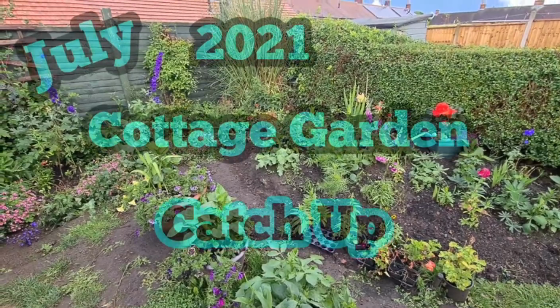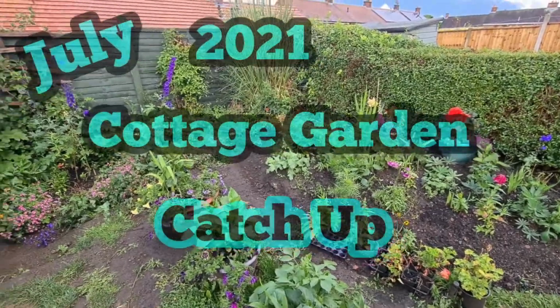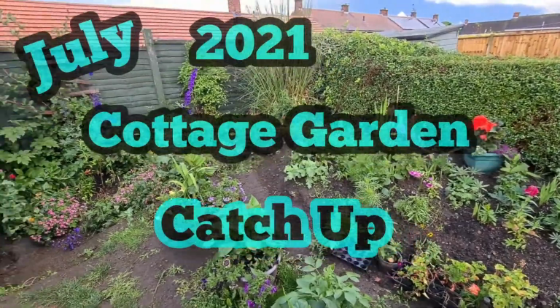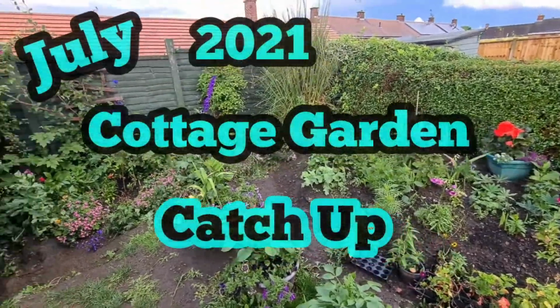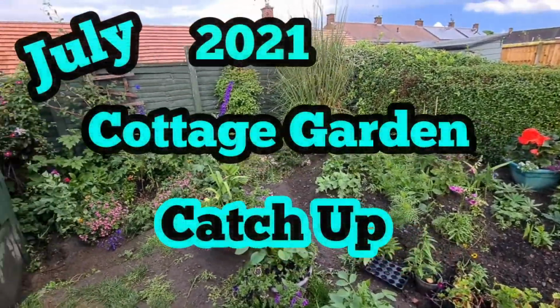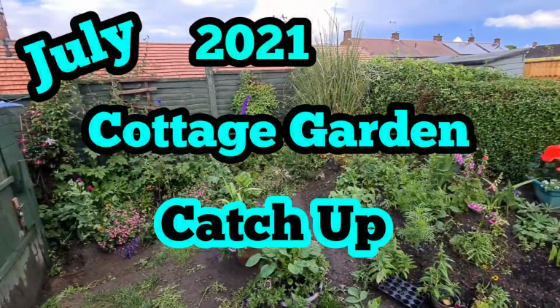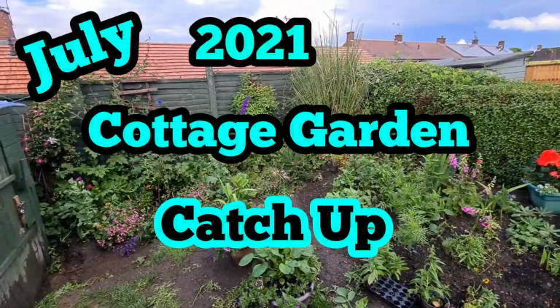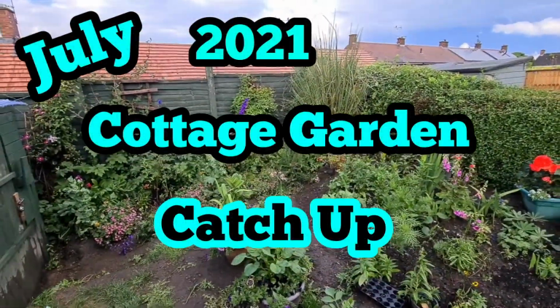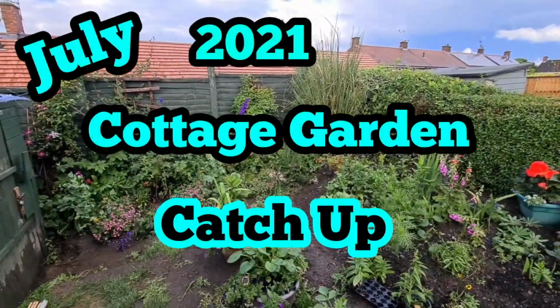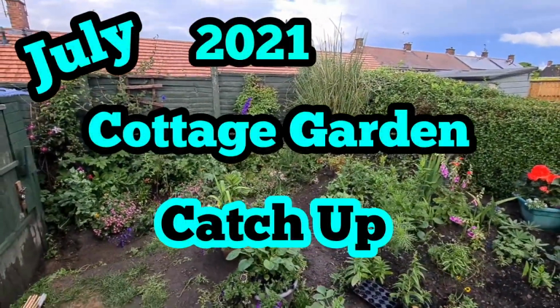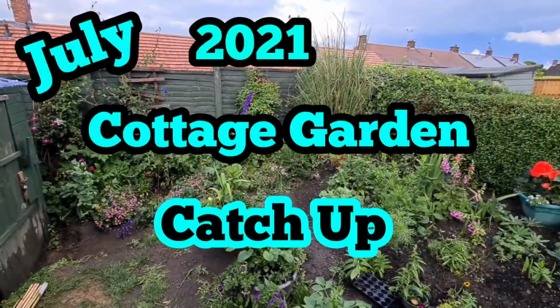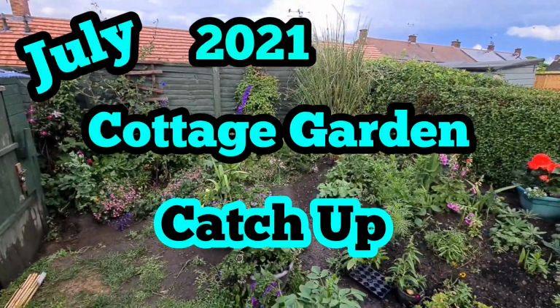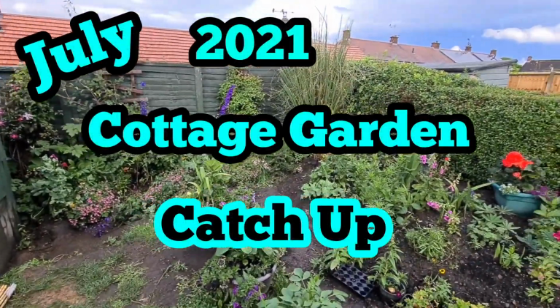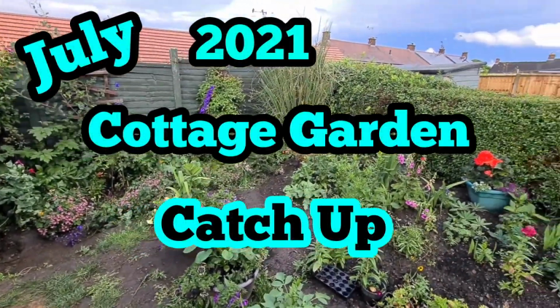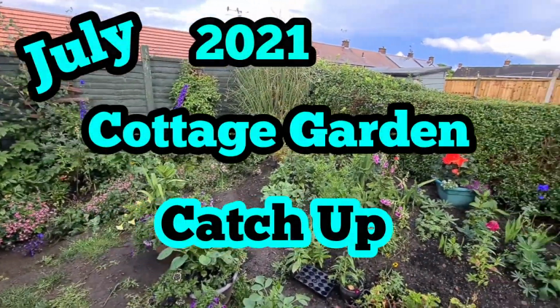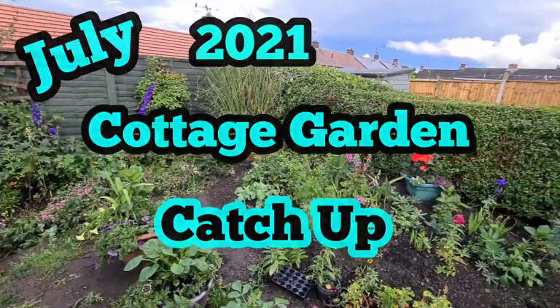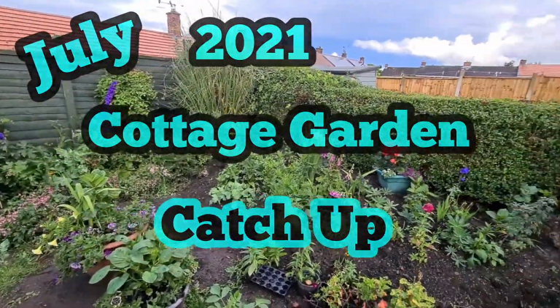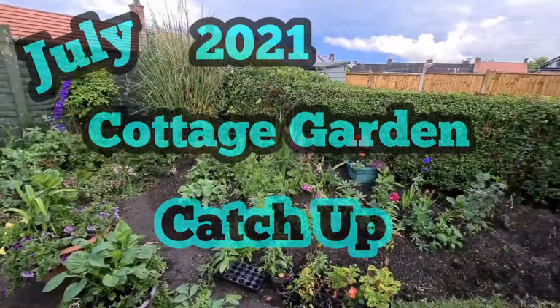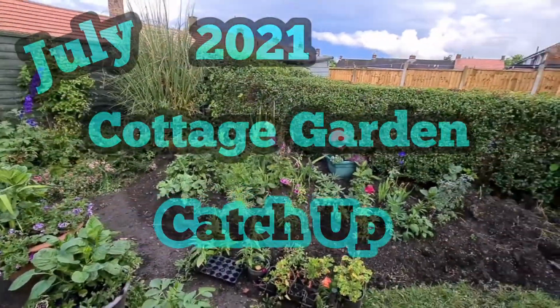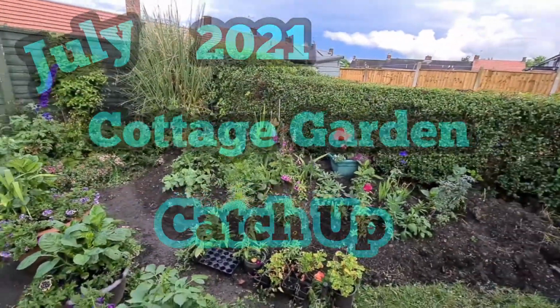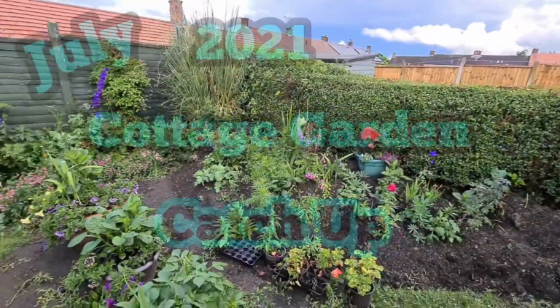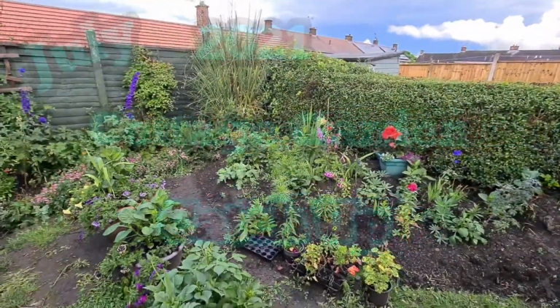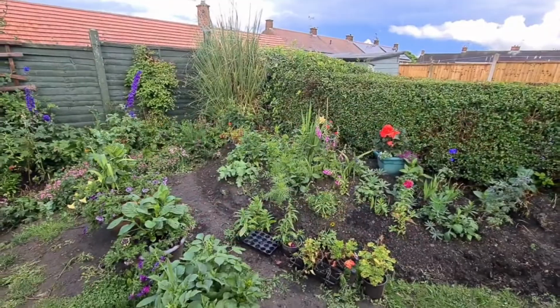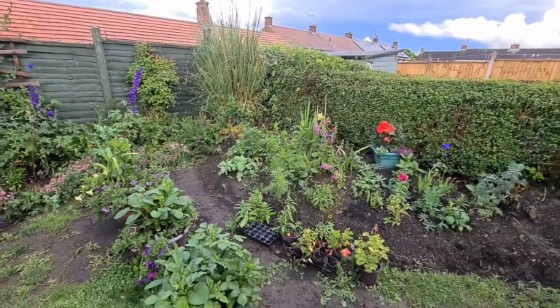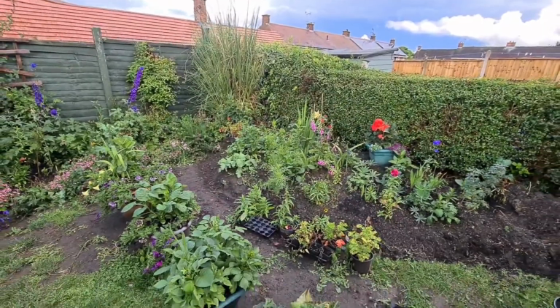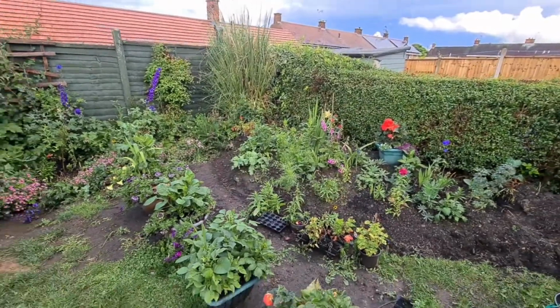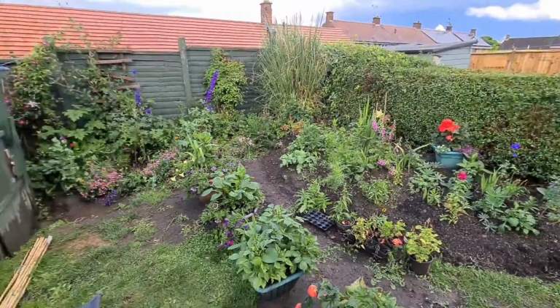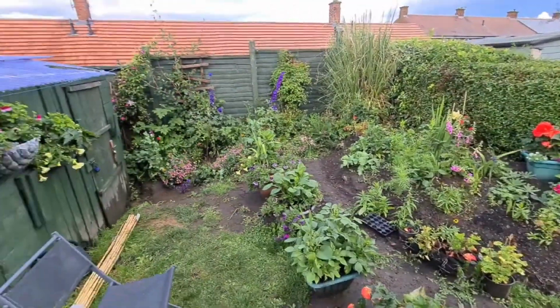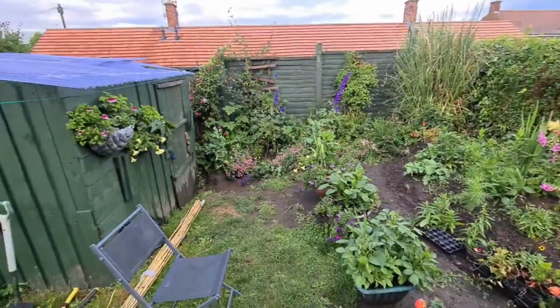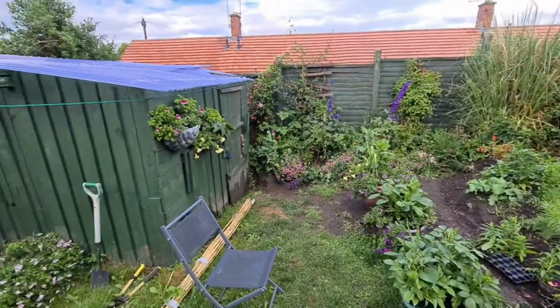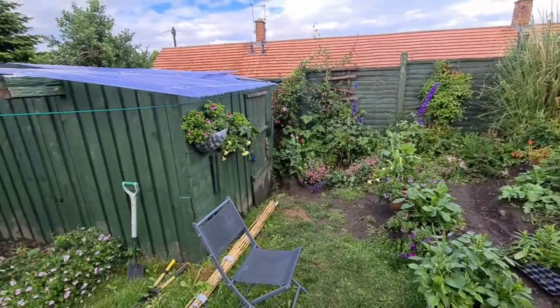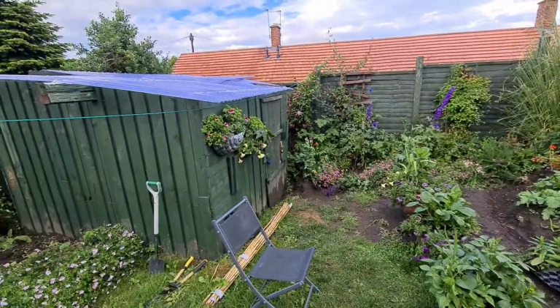Welcome back ladies and gentlemen. Just a quick catch up on my back garden - just have a spin round.